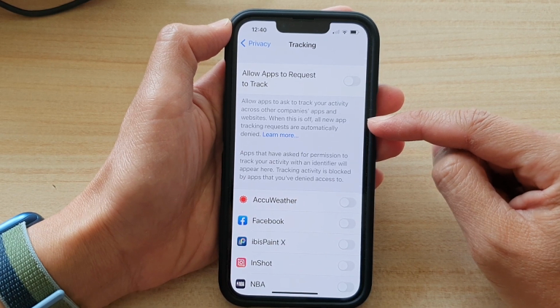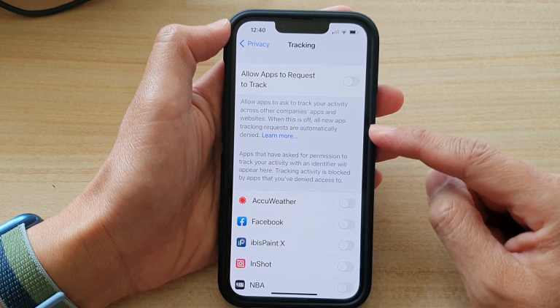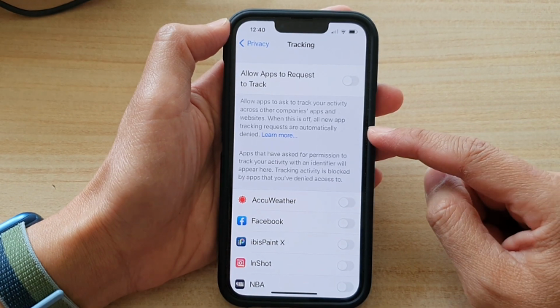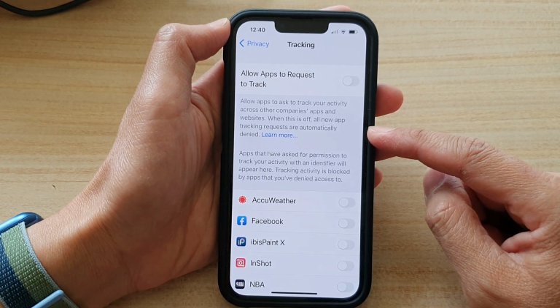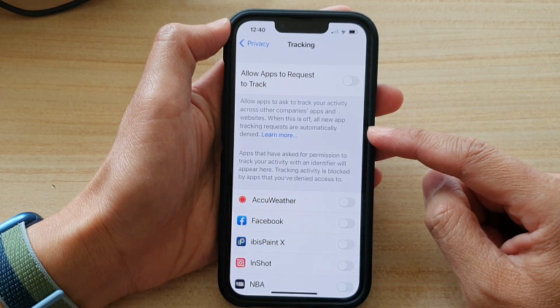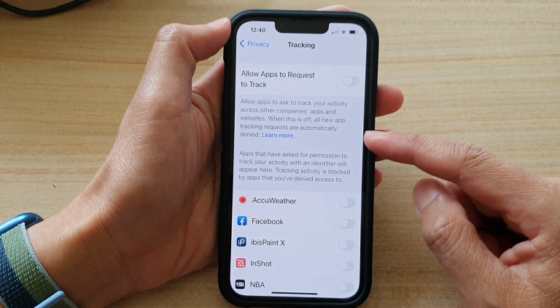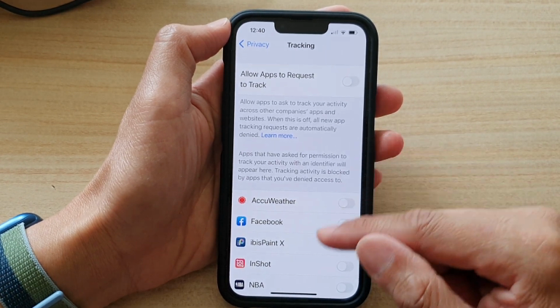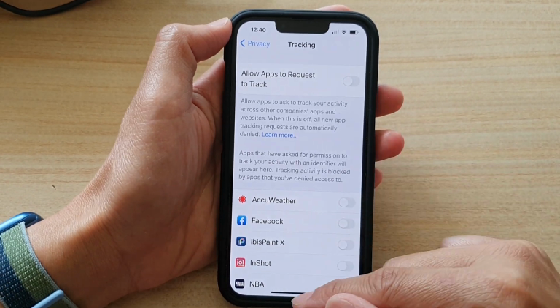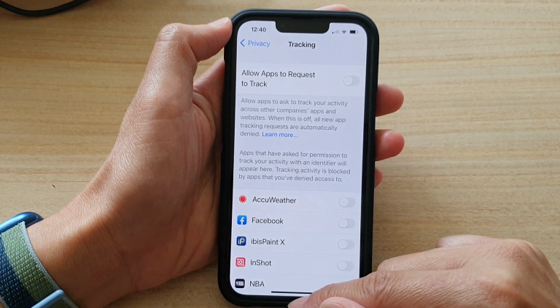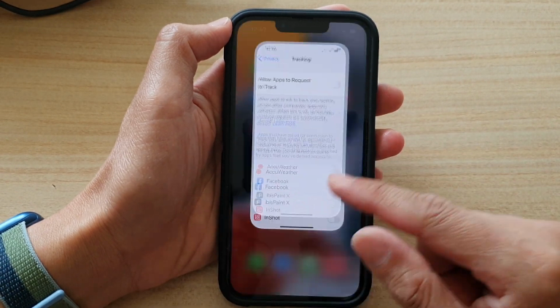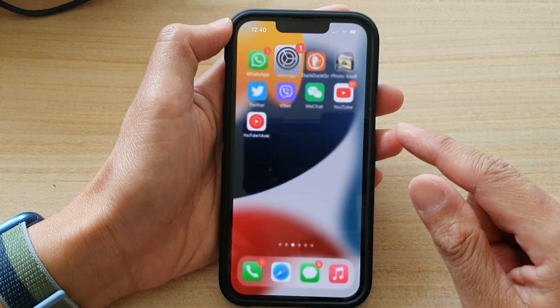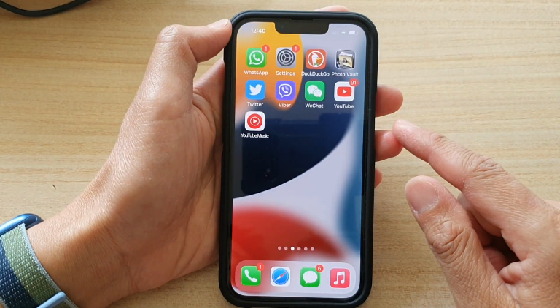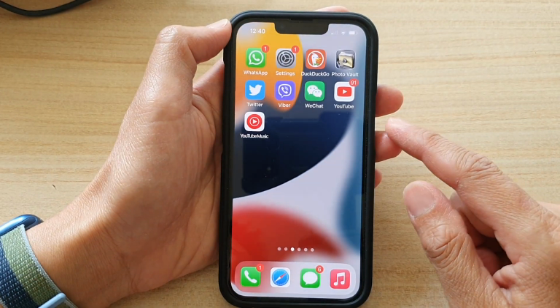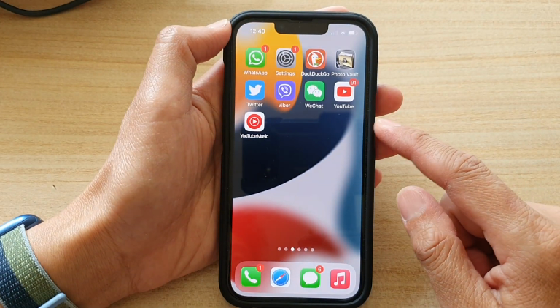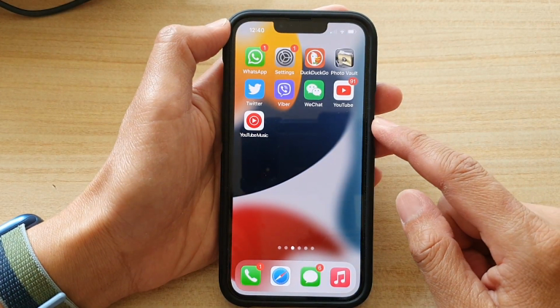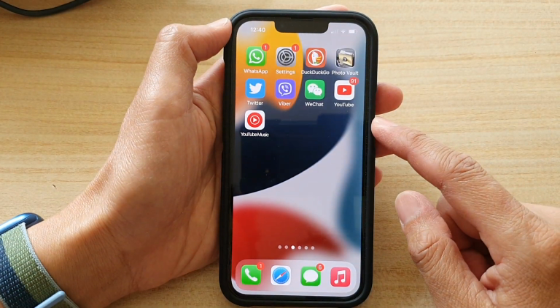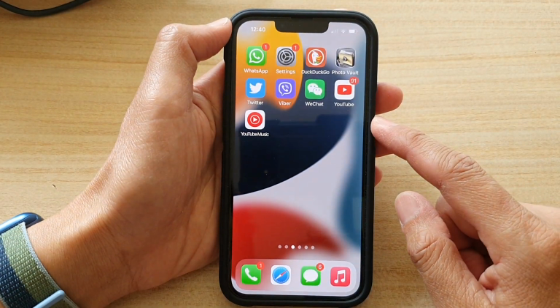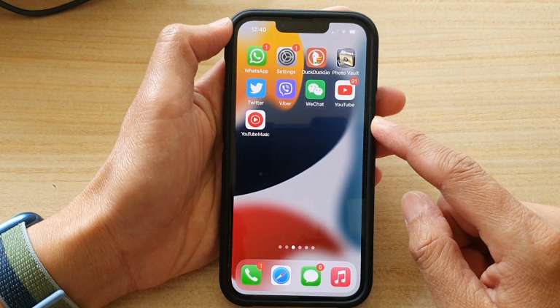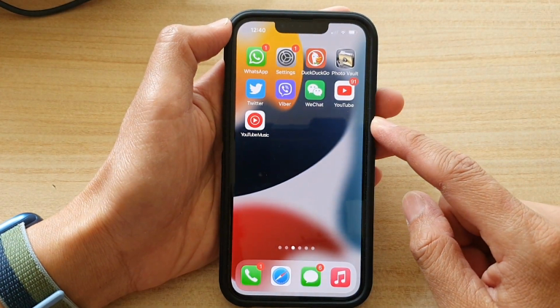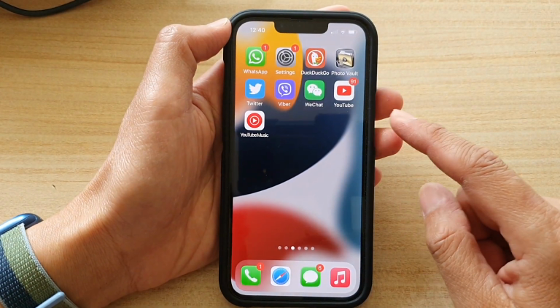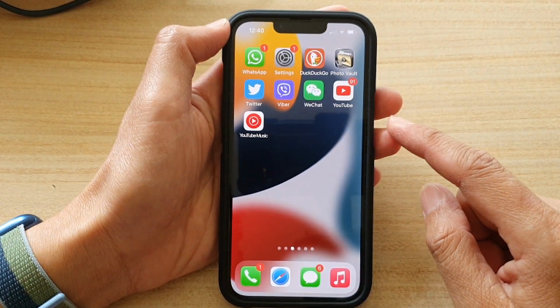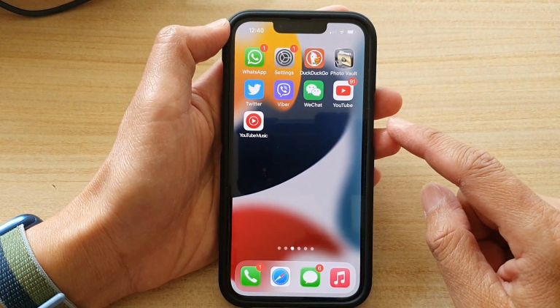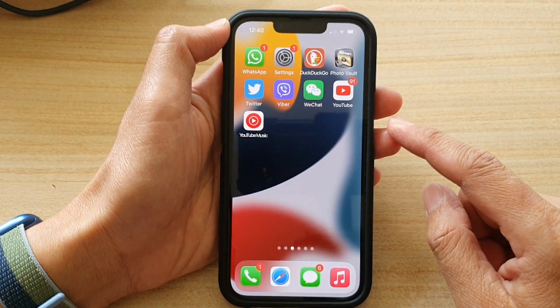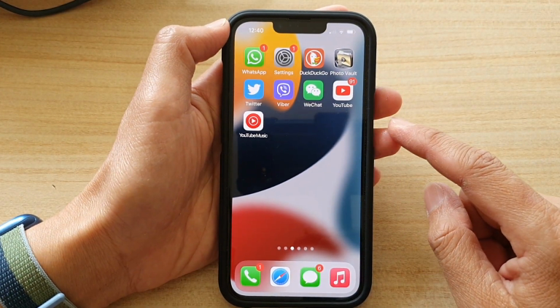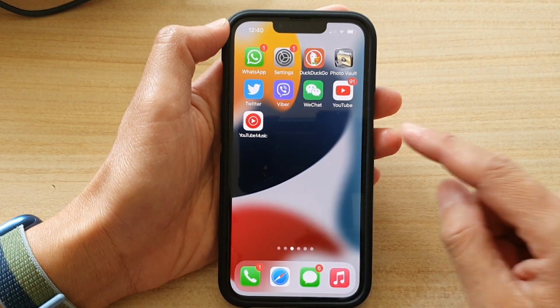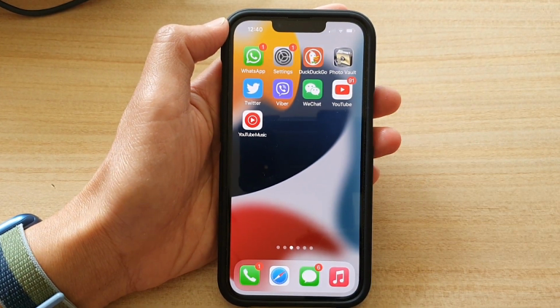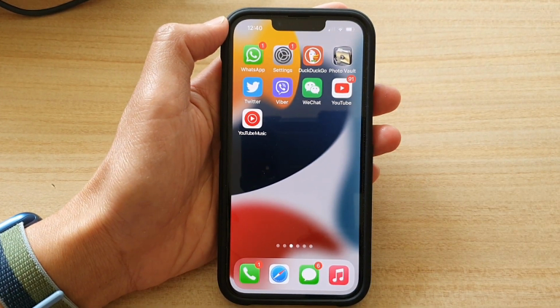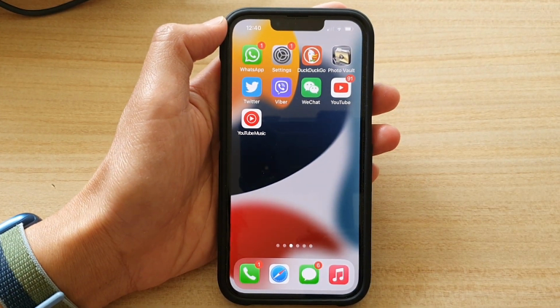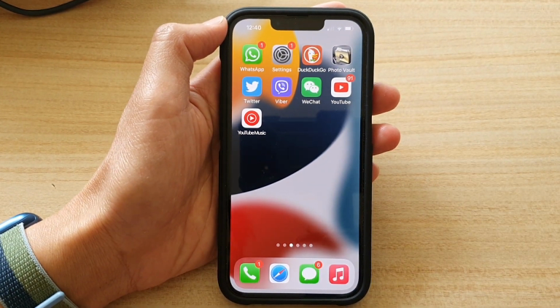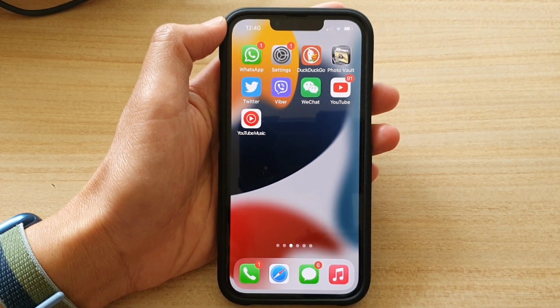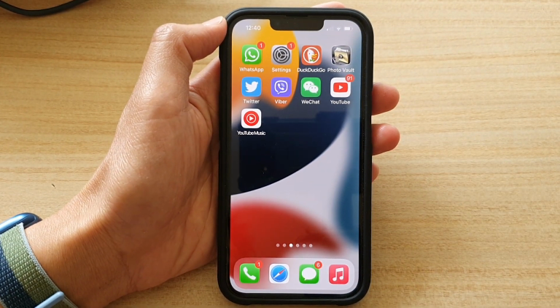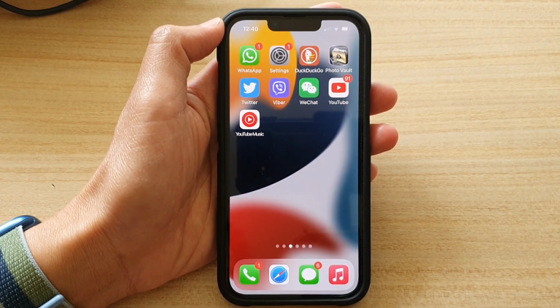And that's it. You can swipe up to go back to the home screen. Thank you for watching this video — please subscribe to my channel for more videos.